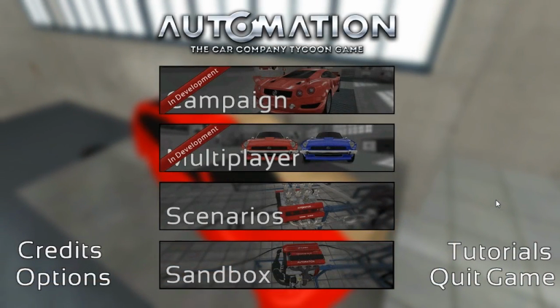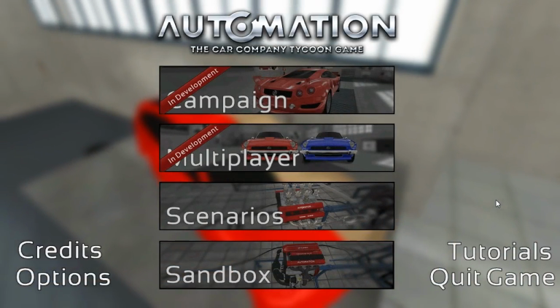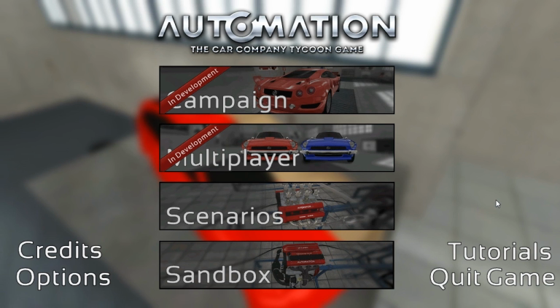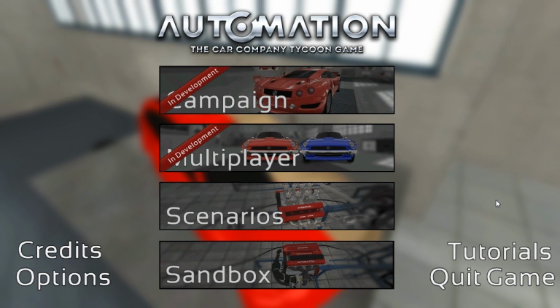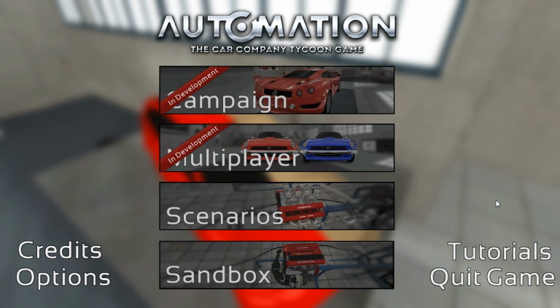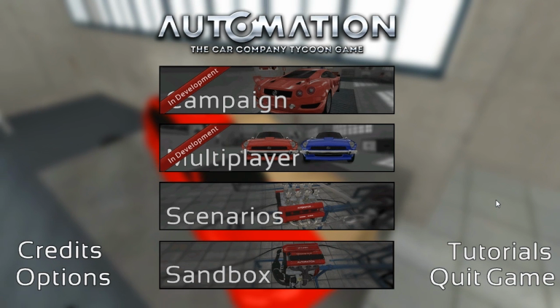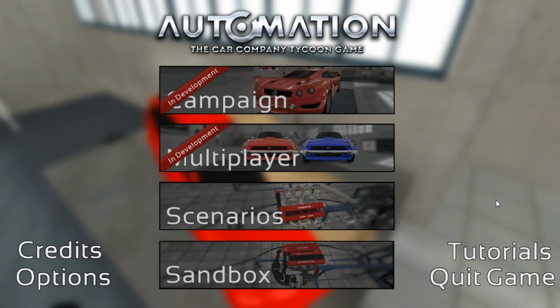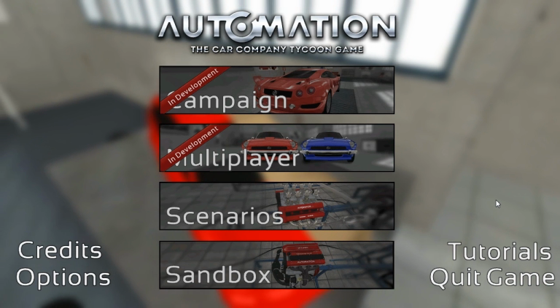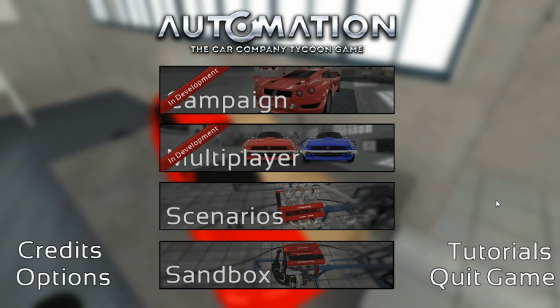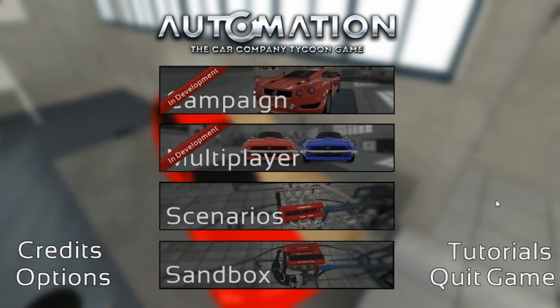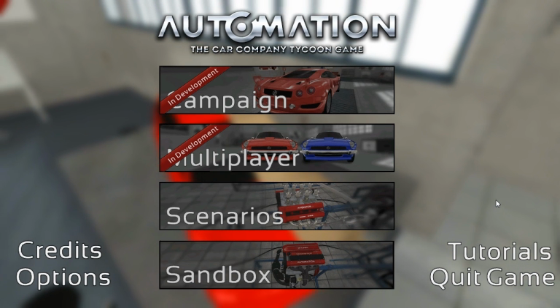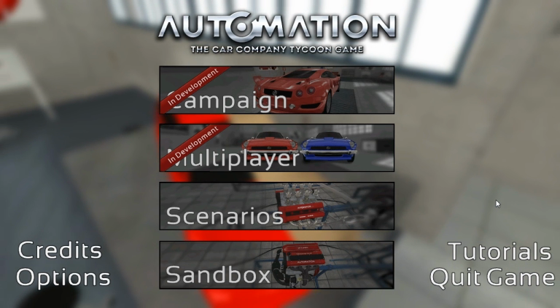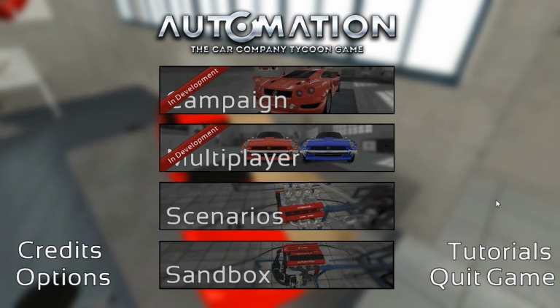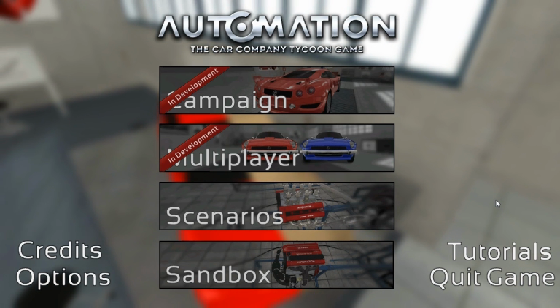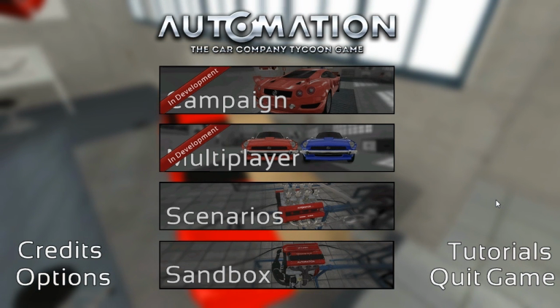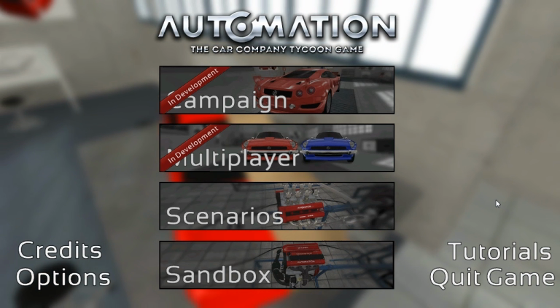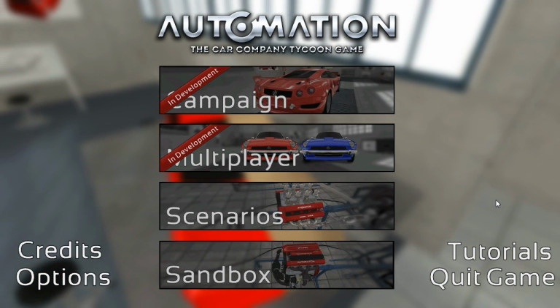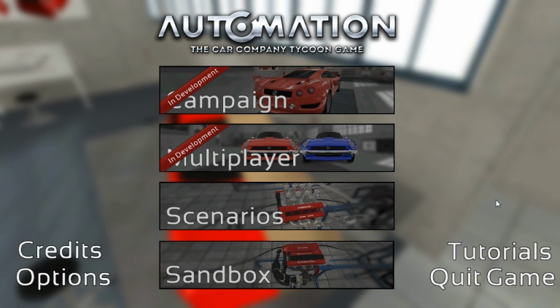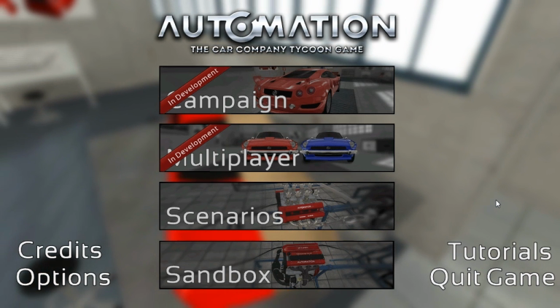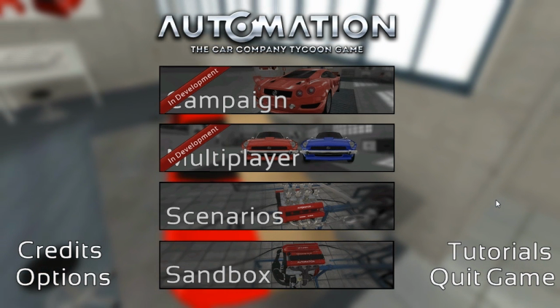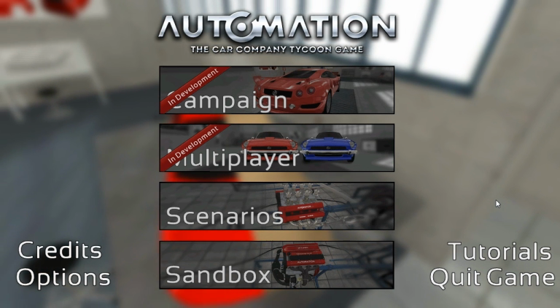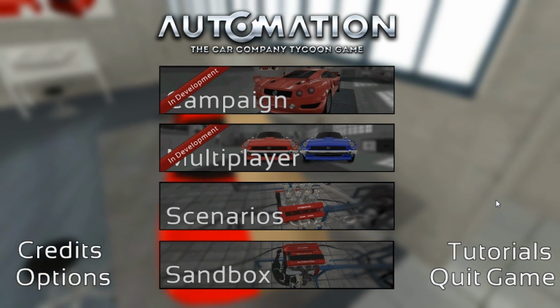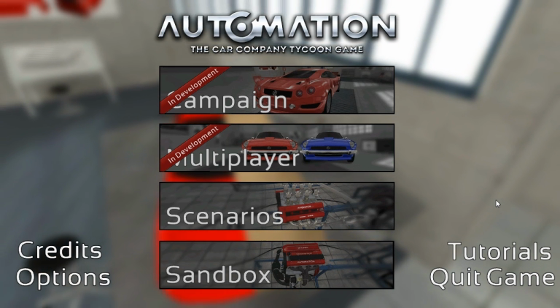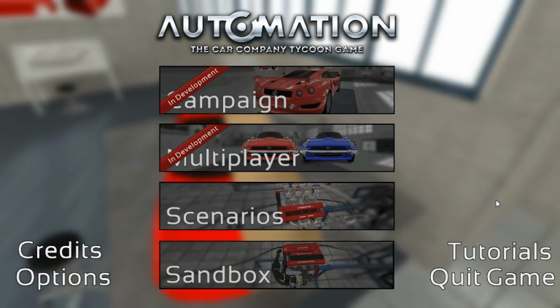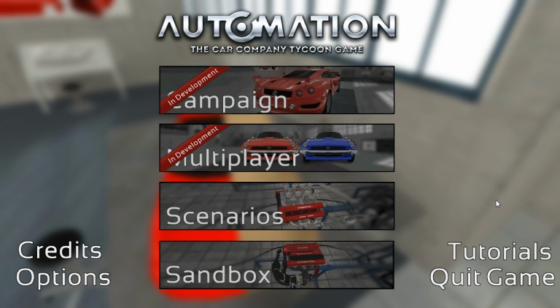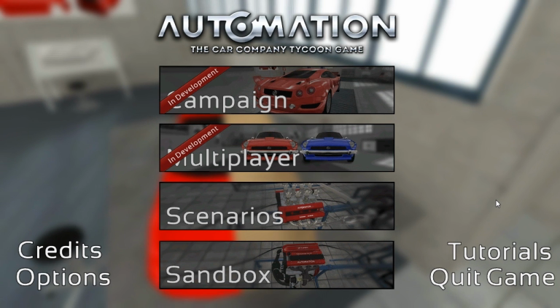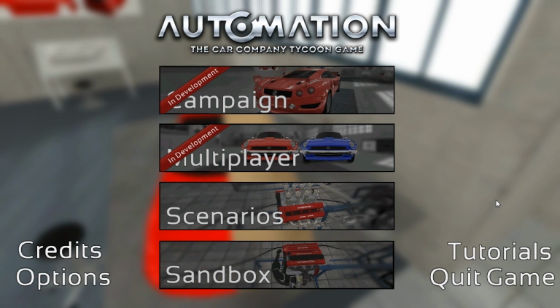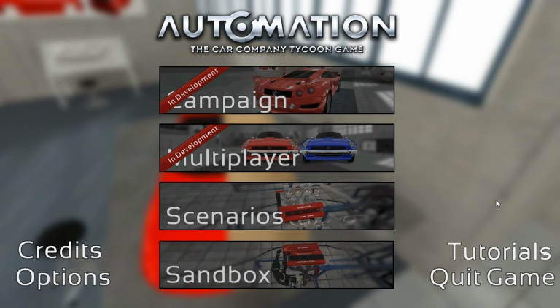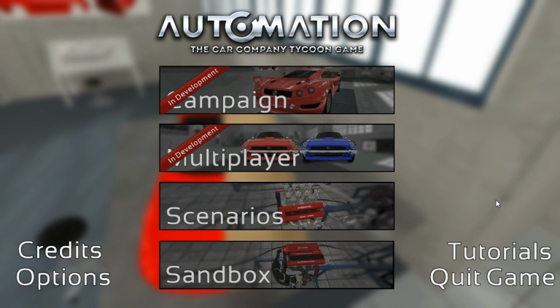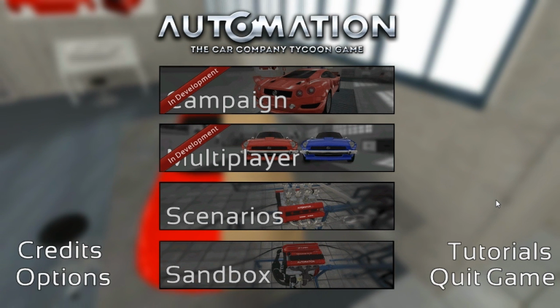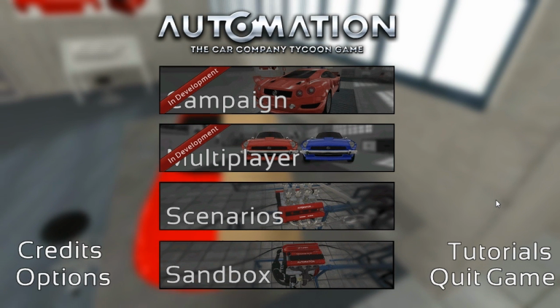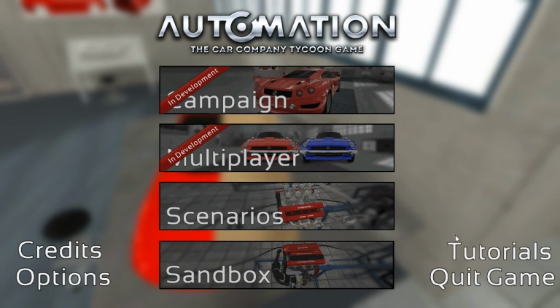Hello everybody, ConeDodger here, welcome back to Automation. This is episode number 71, and we are continuing on with our Vector Automotive Challenge.